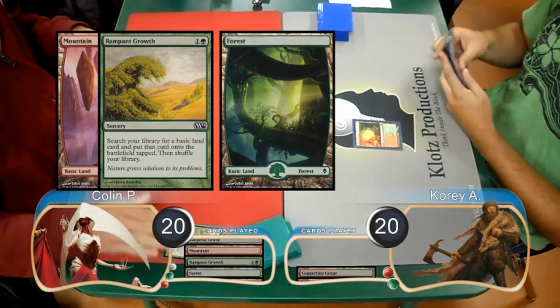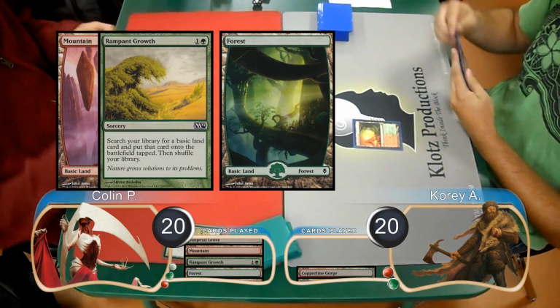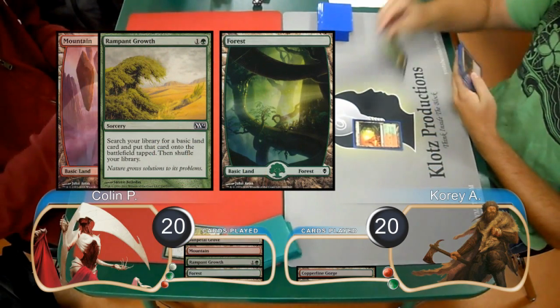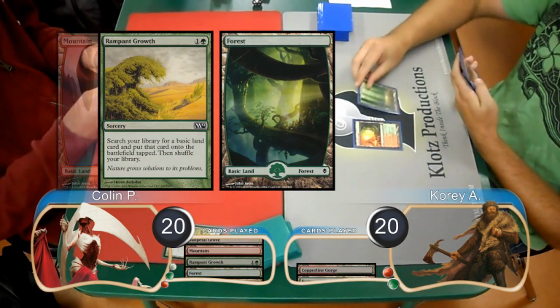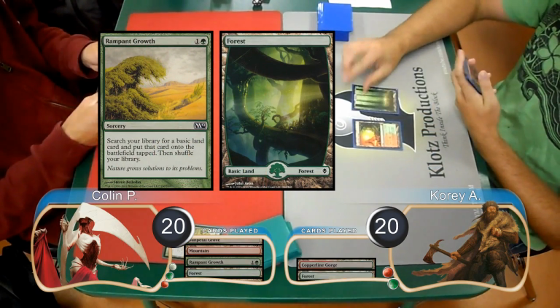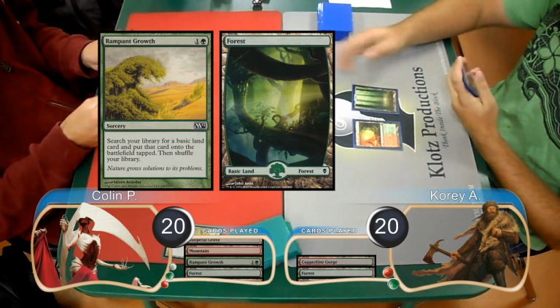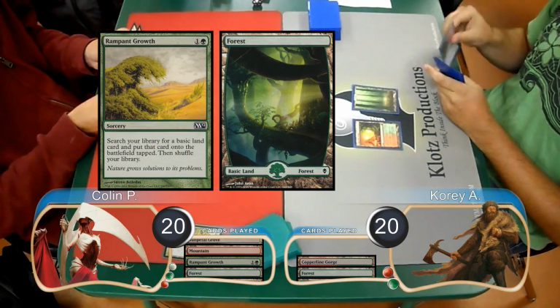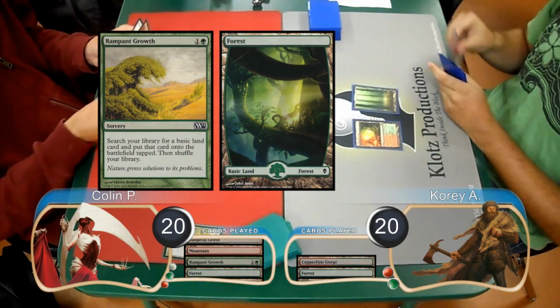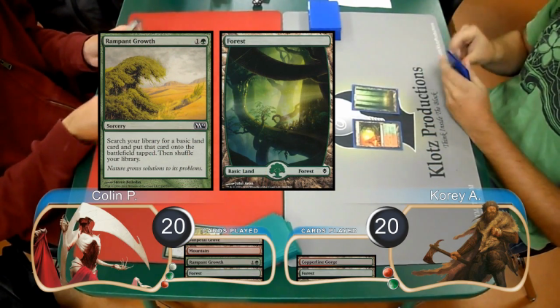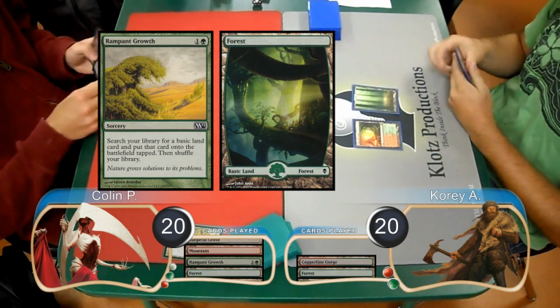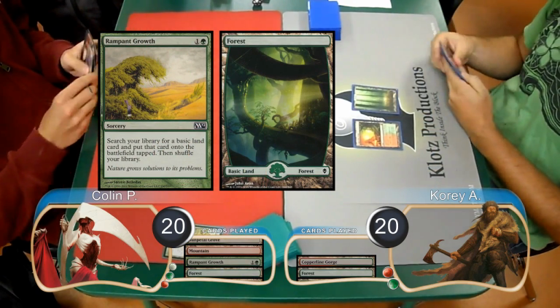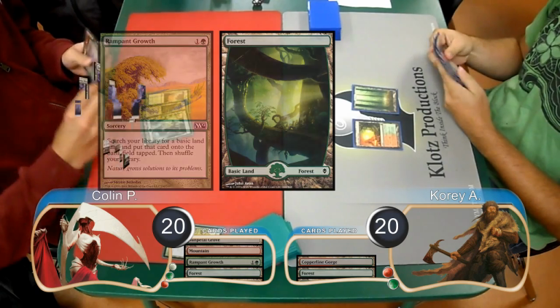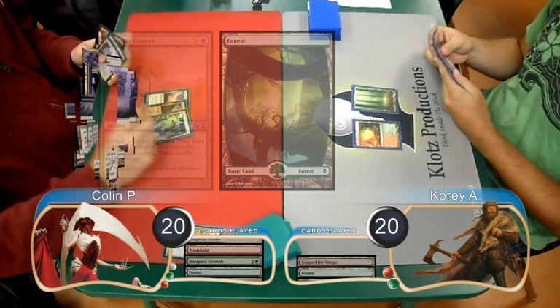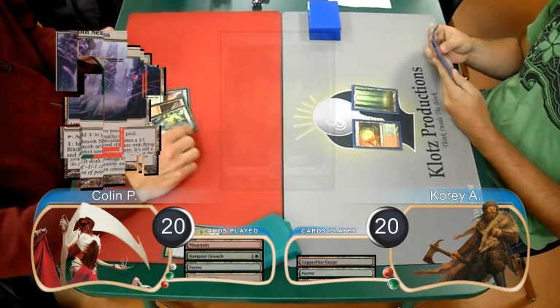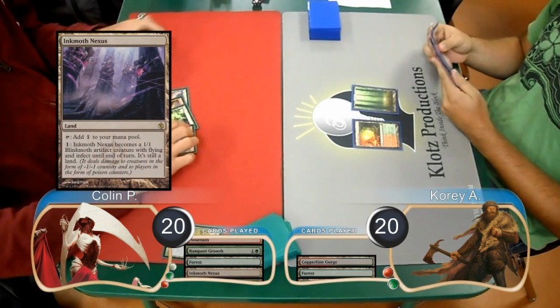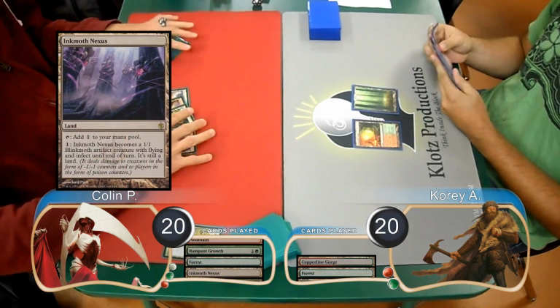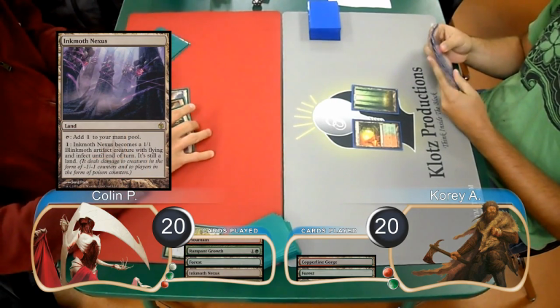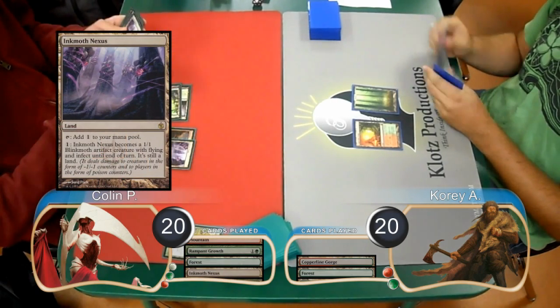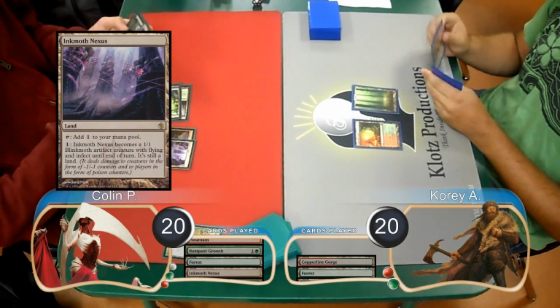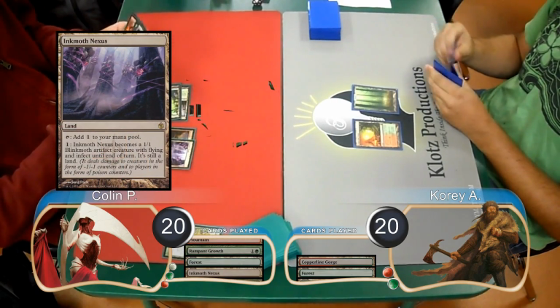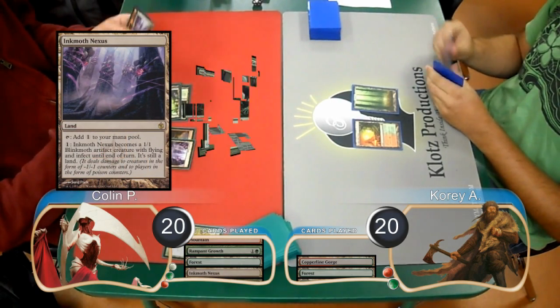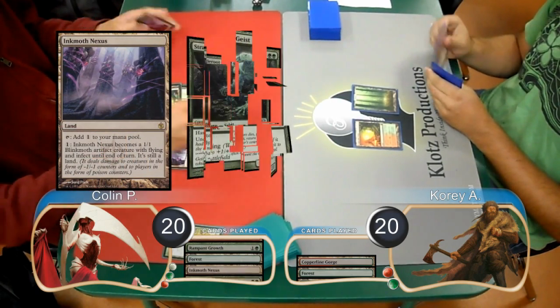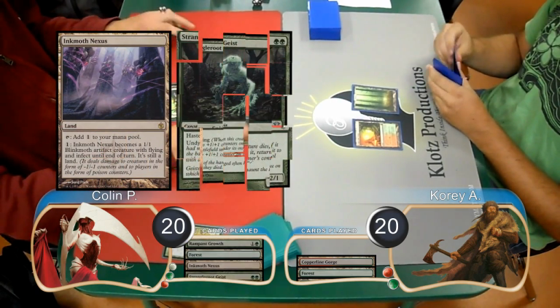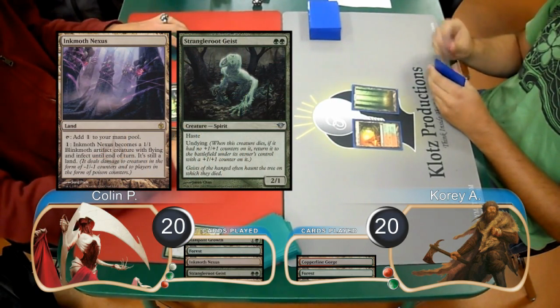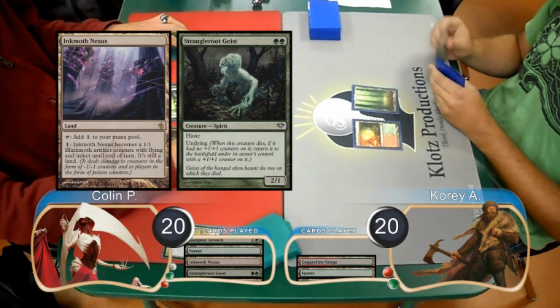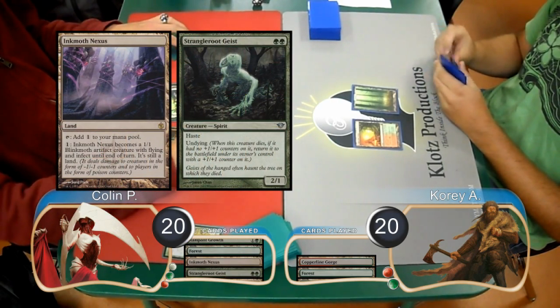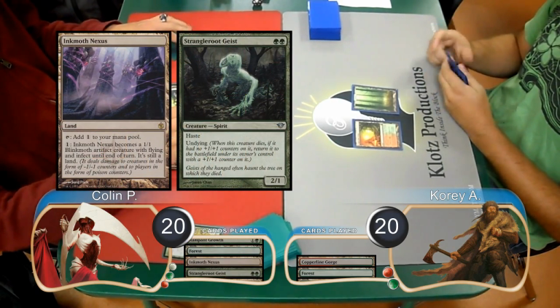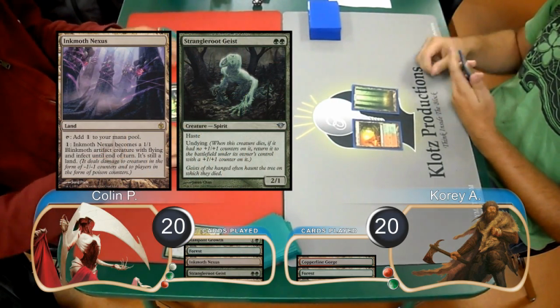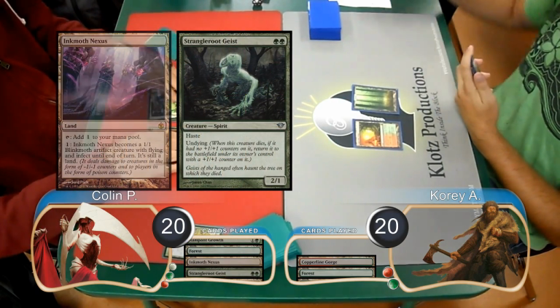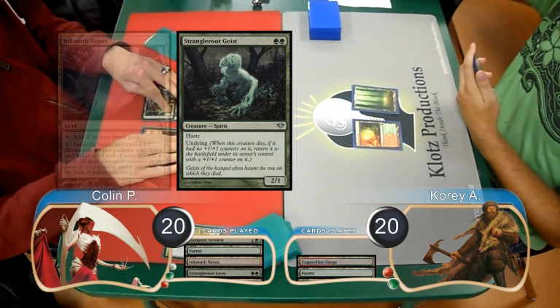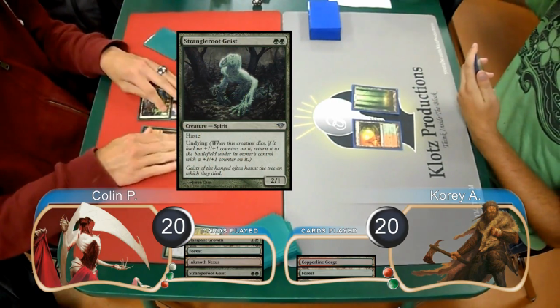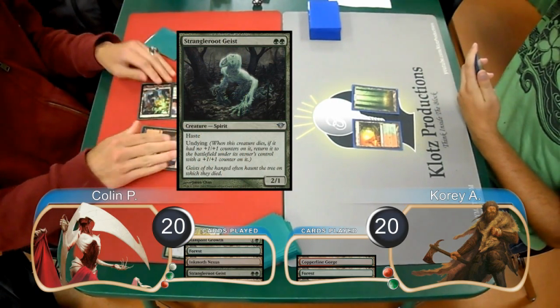Cory just played Land Go, then Collin laid down an Inkmoth Nexus. He then played a Strangleroot Geist and attacked, dropping Cory down to 18.